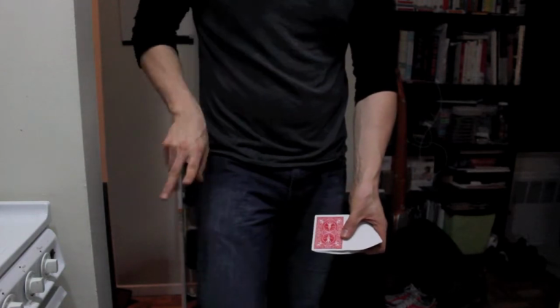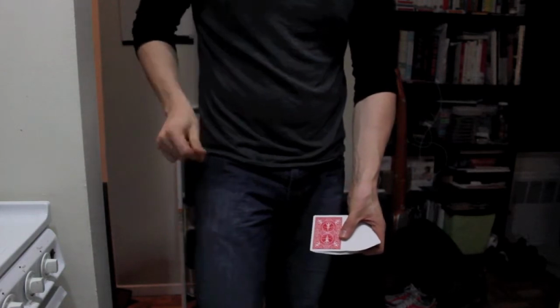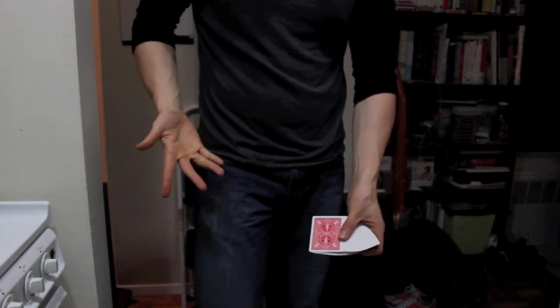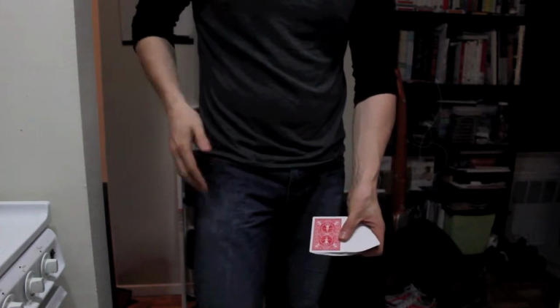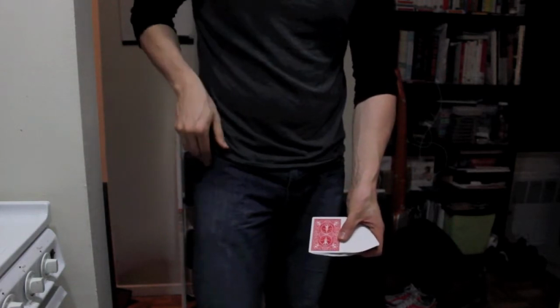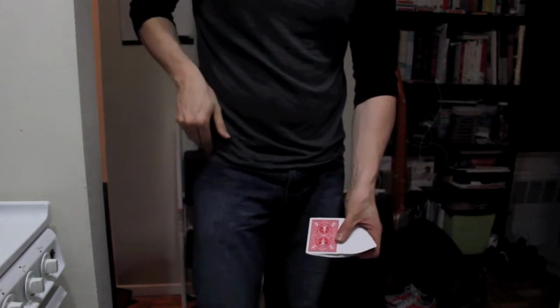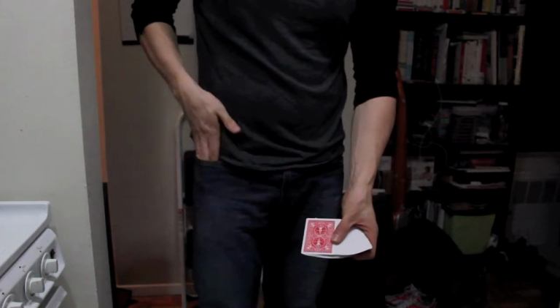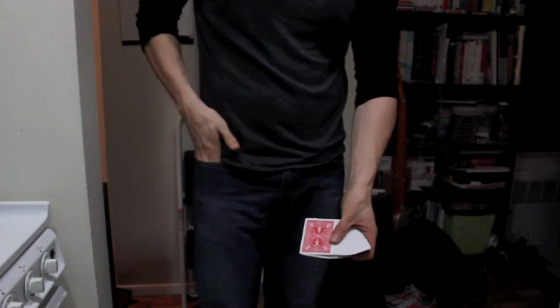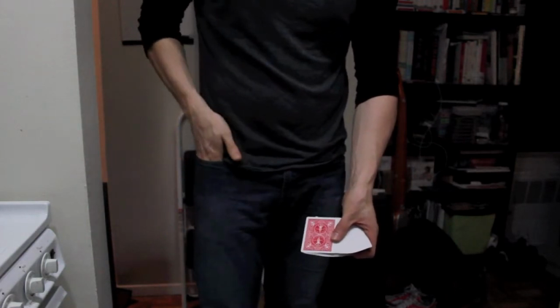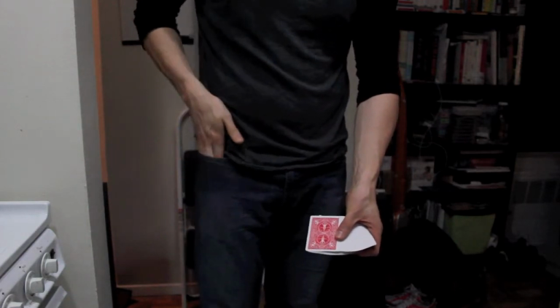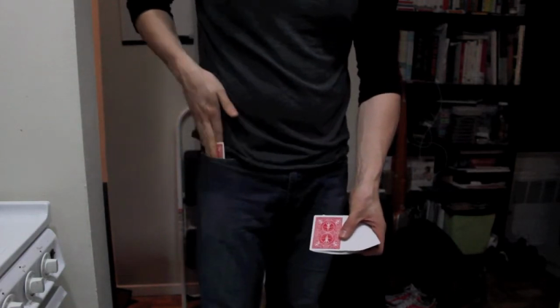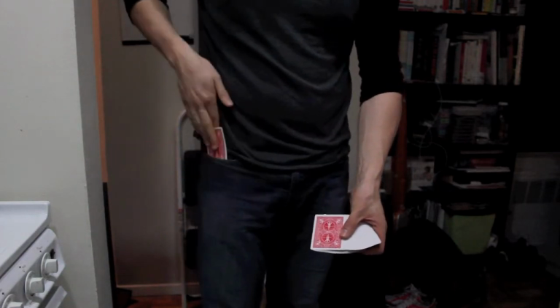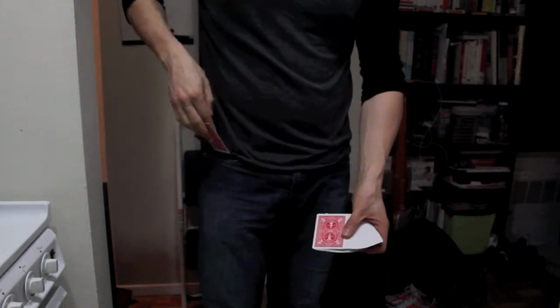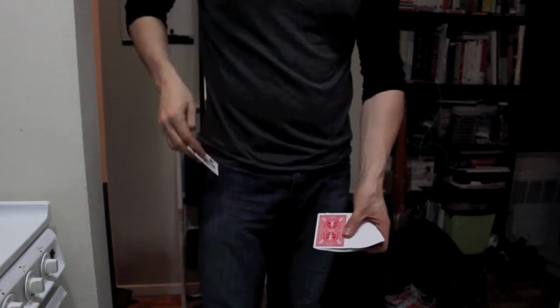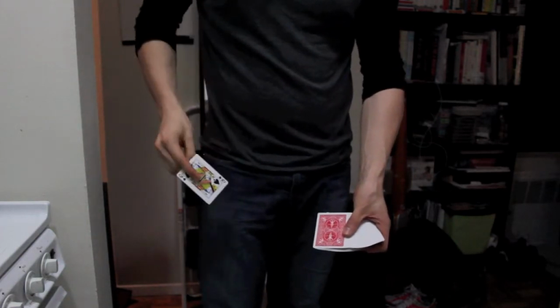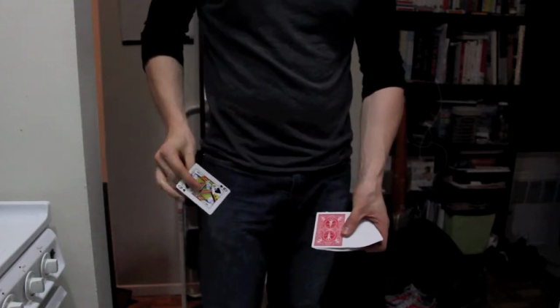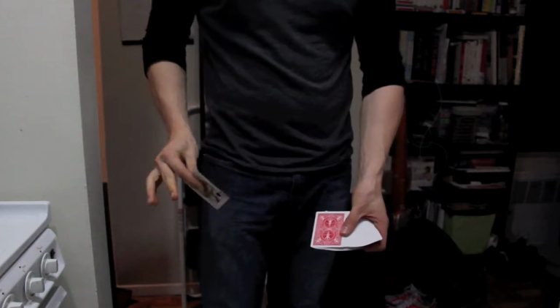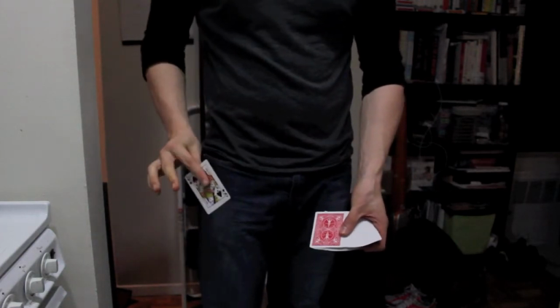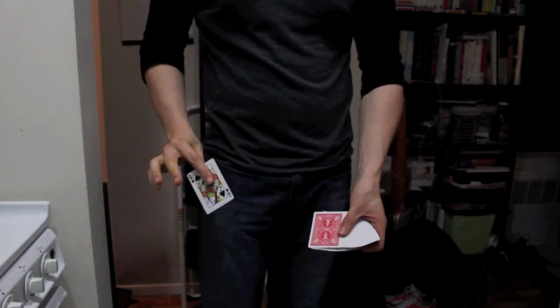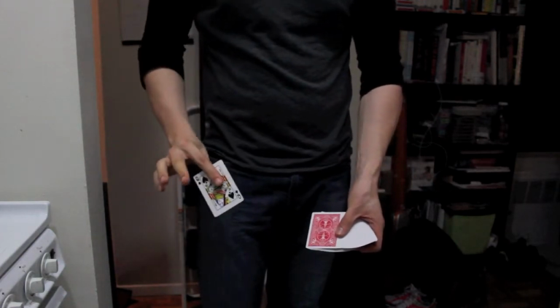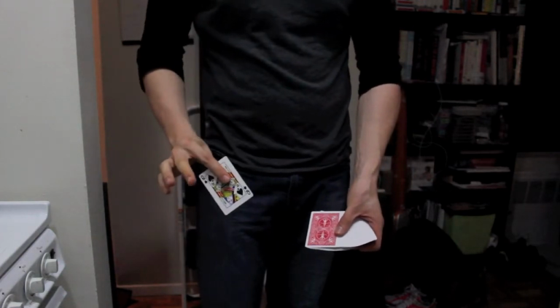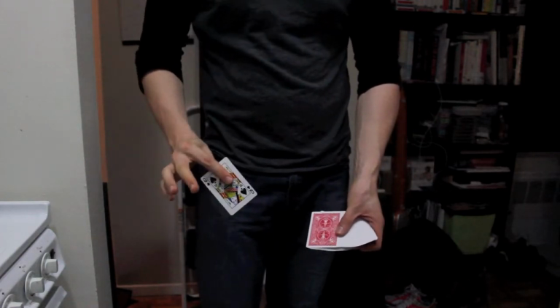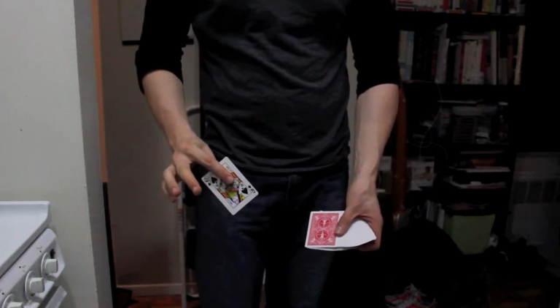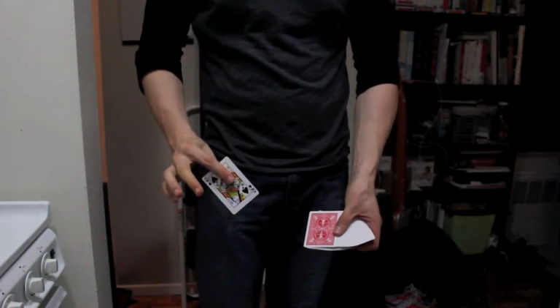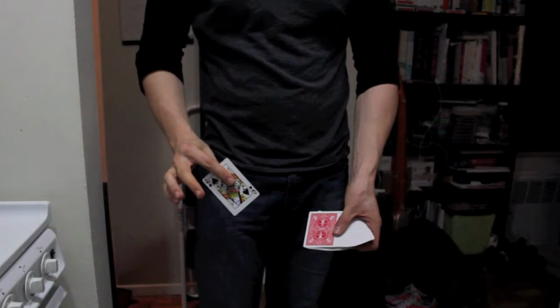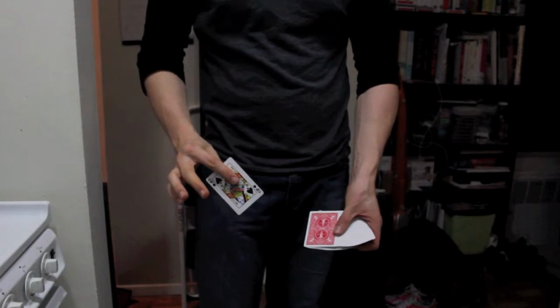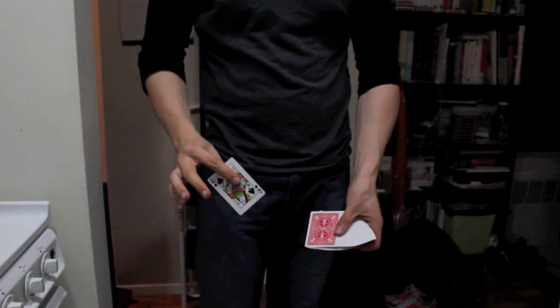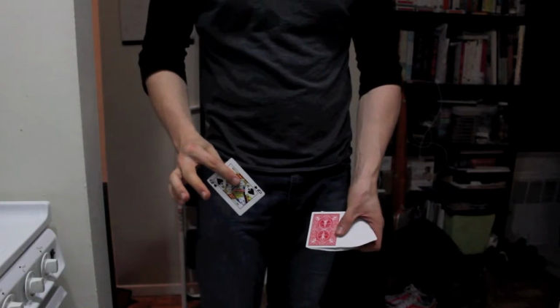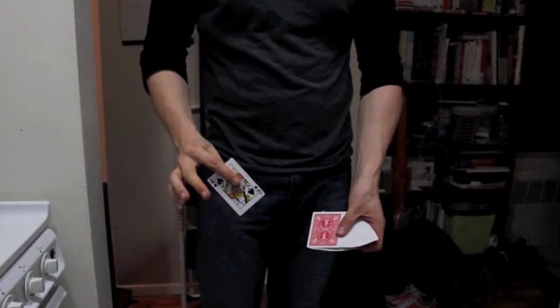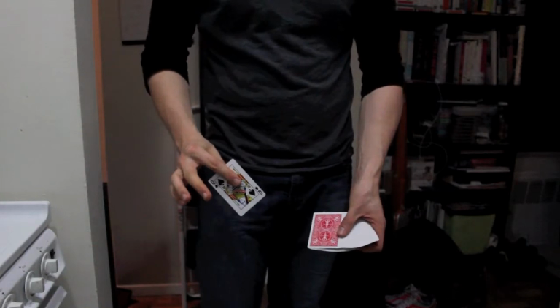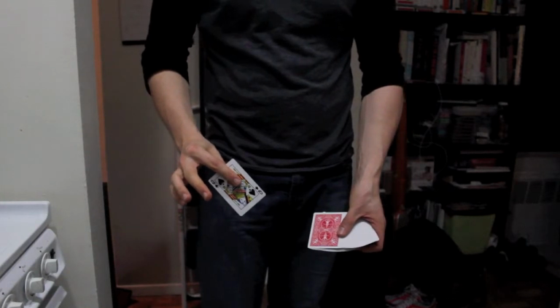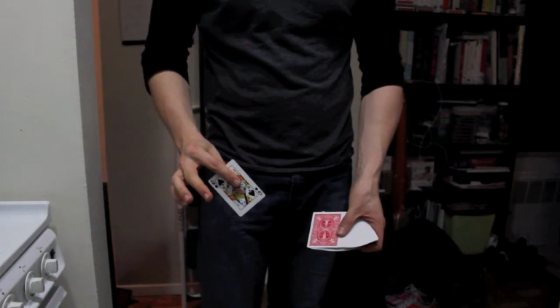Believe it or not, inside my pocket is that gosh darn Queen of Spades.